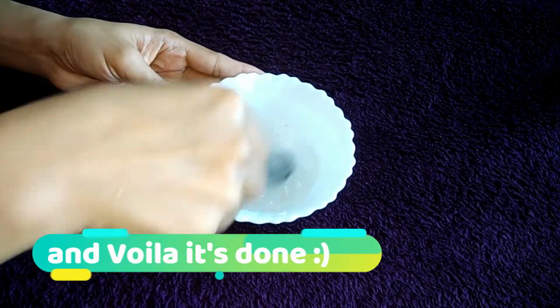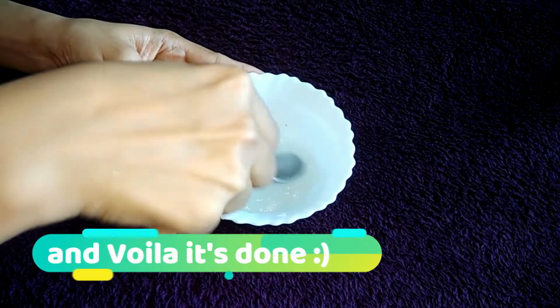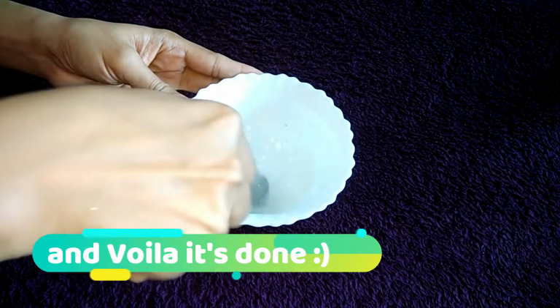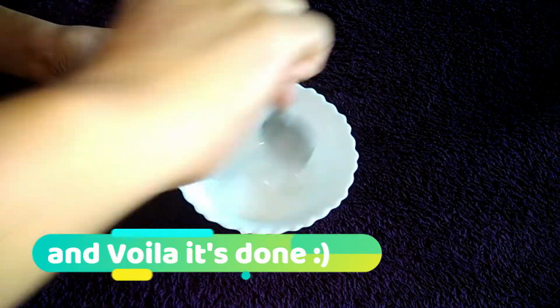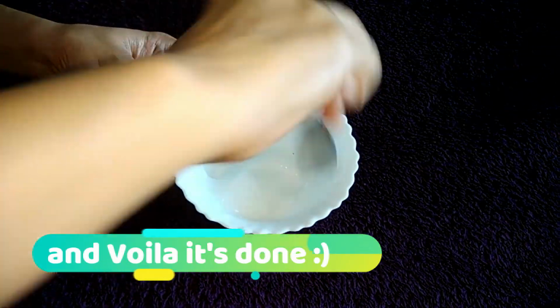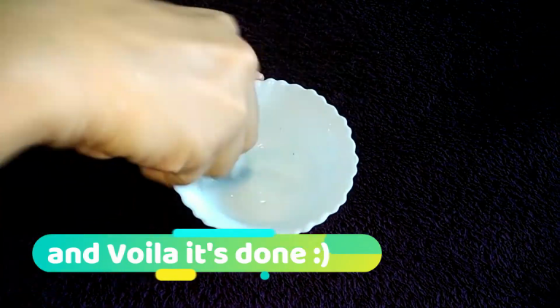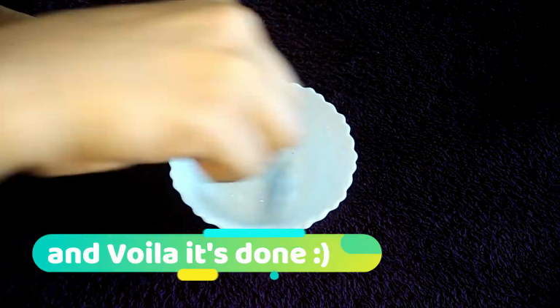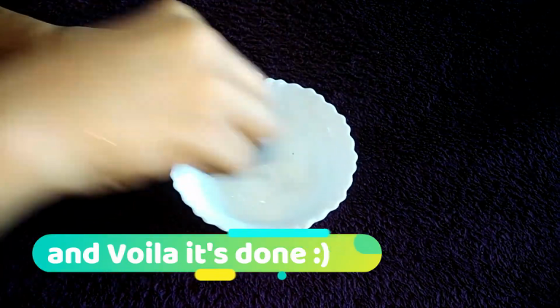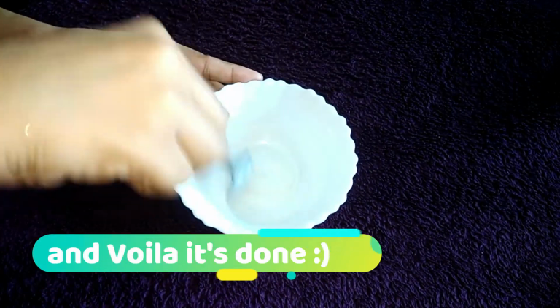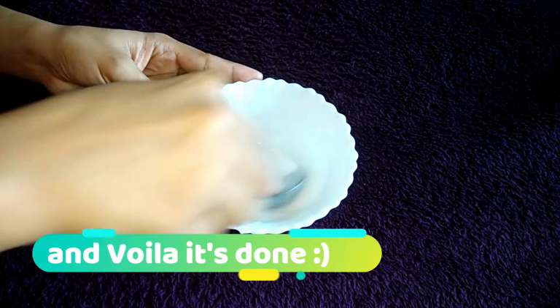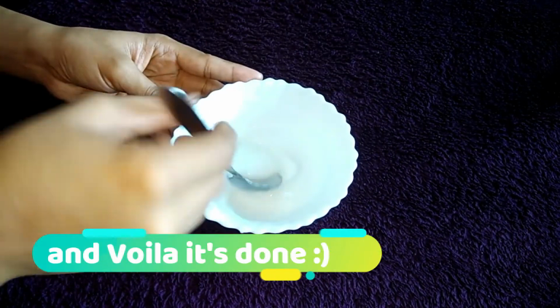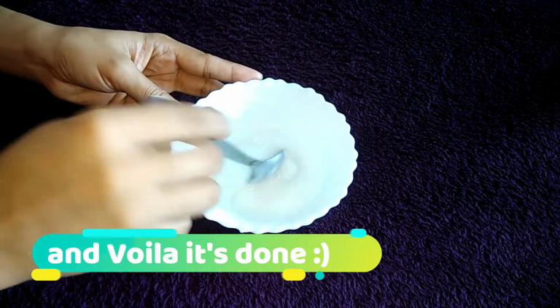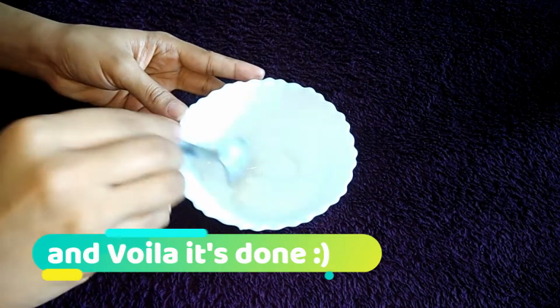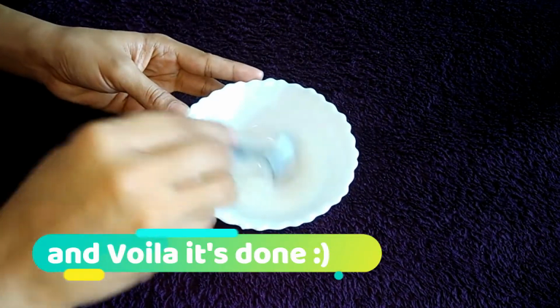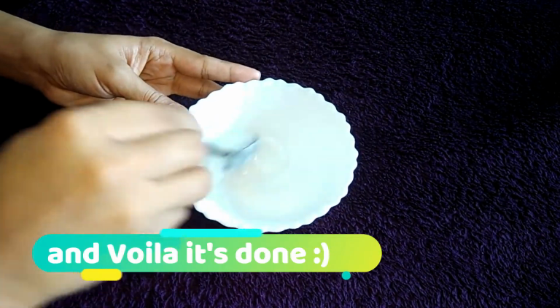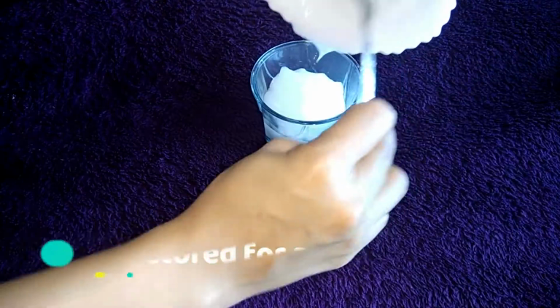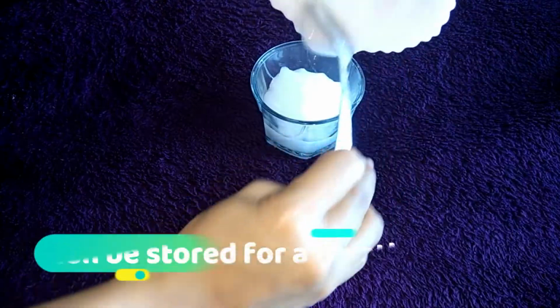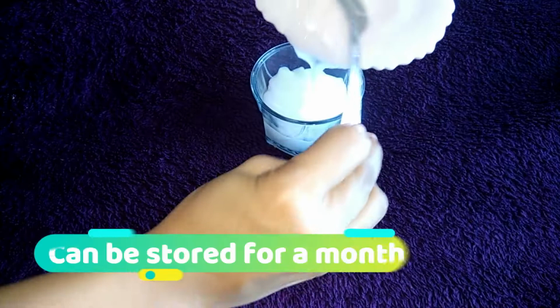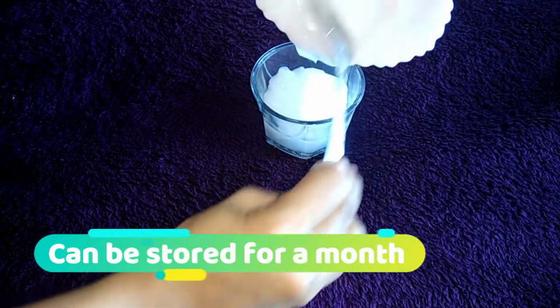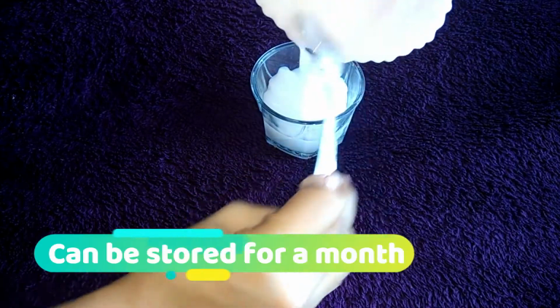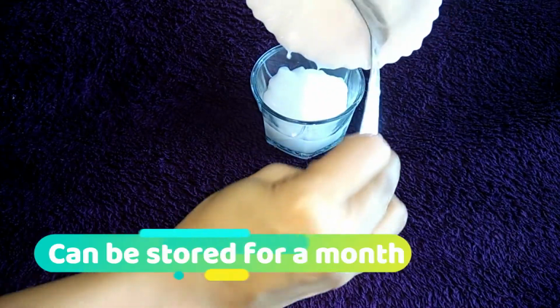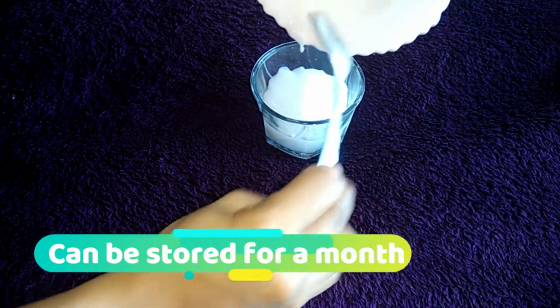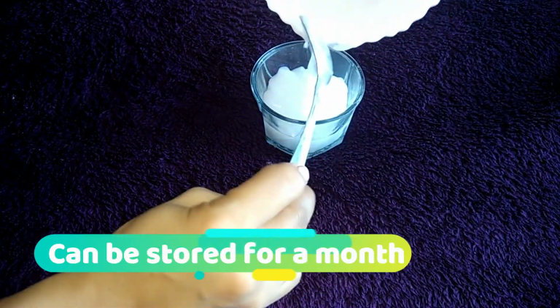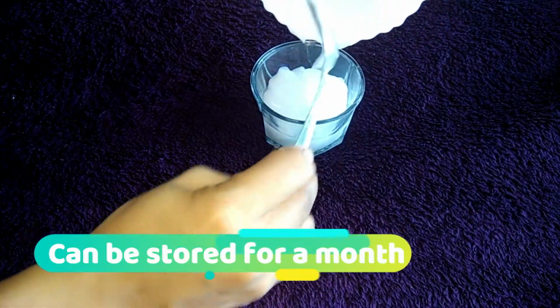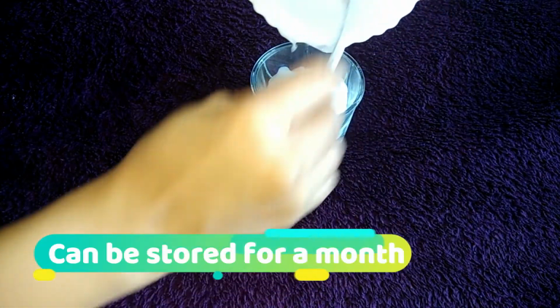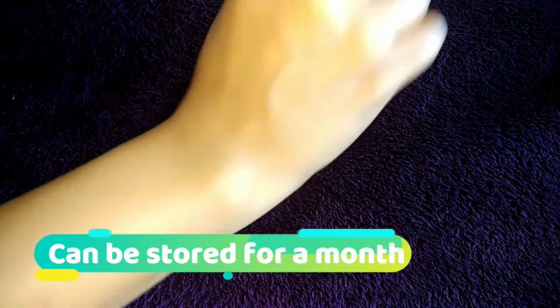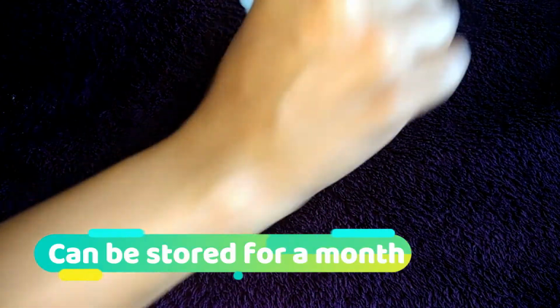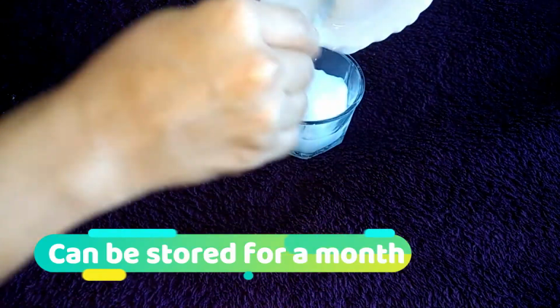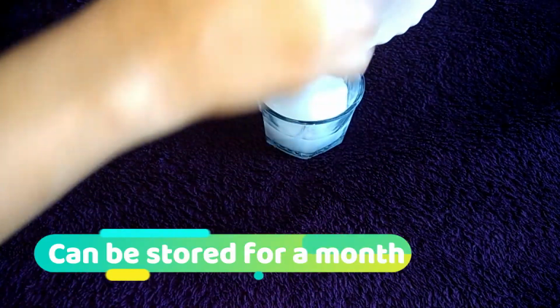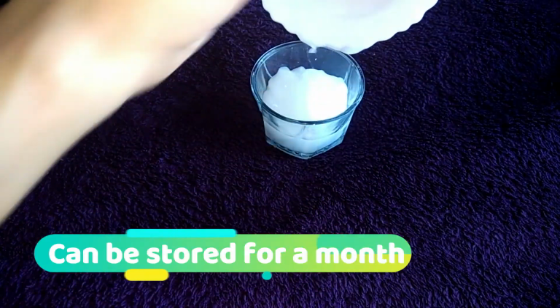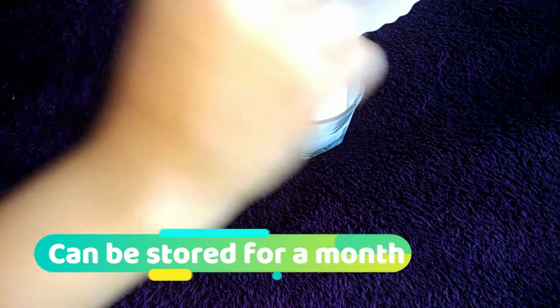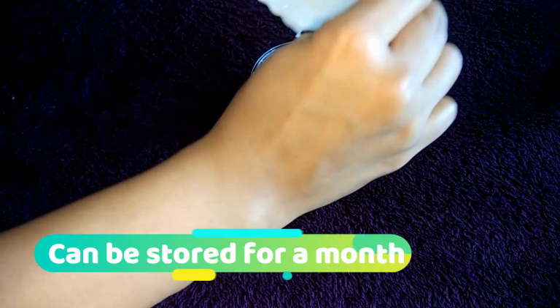Now you can store it in a container. You can store it at room temperature for up to one month.